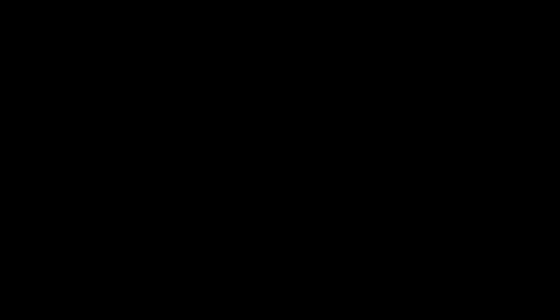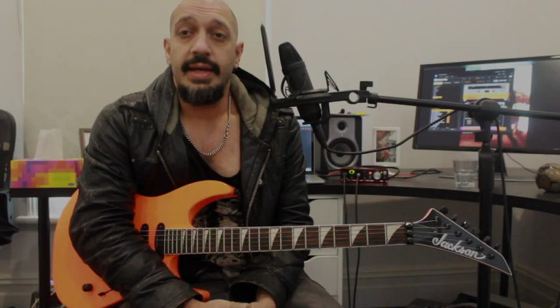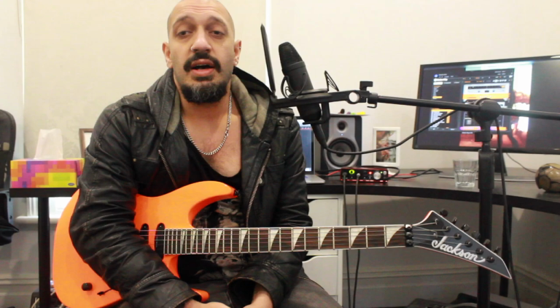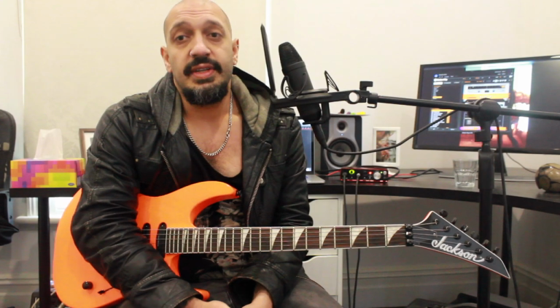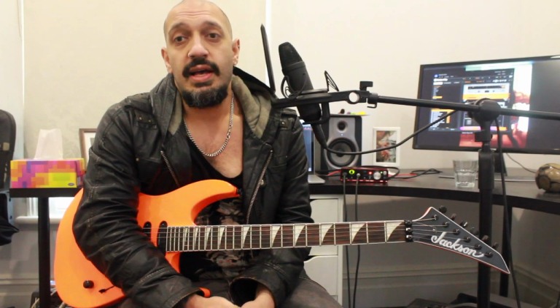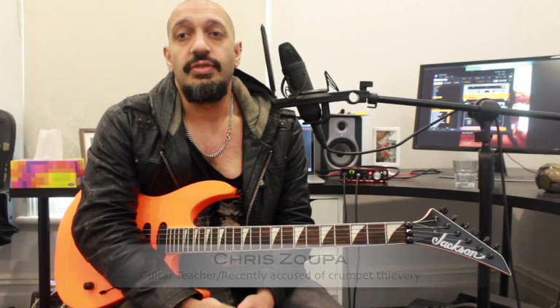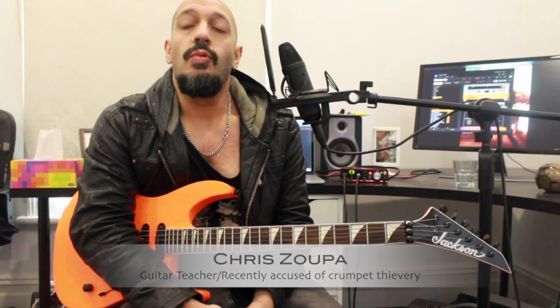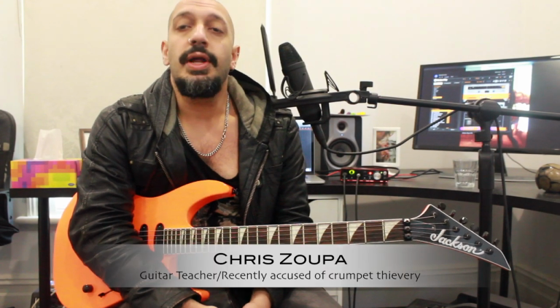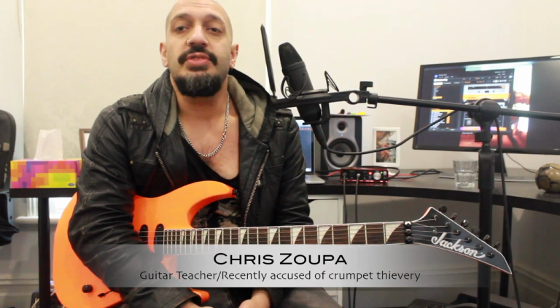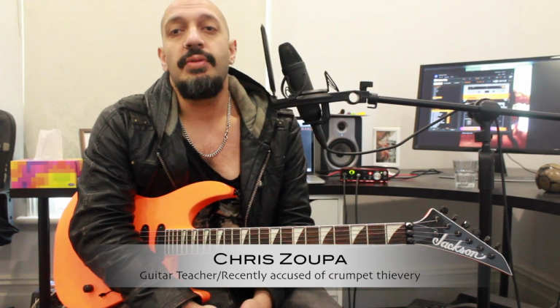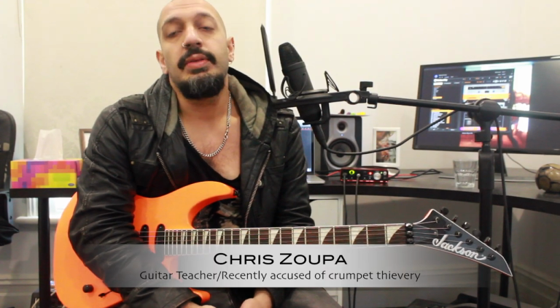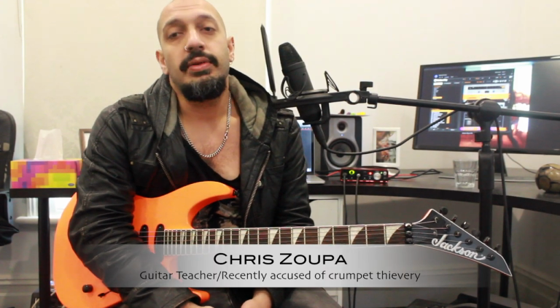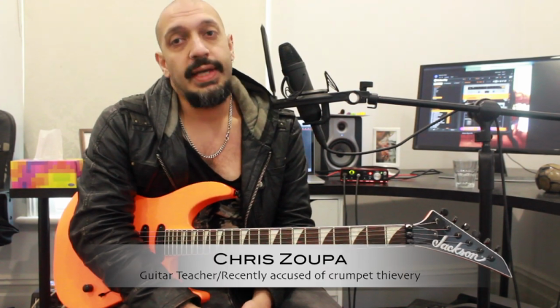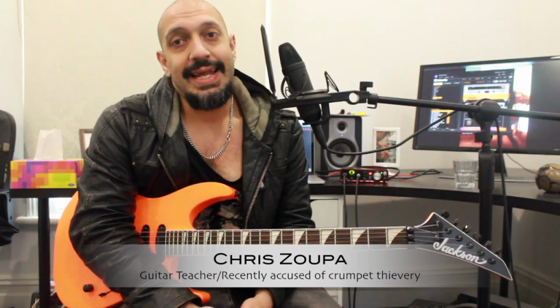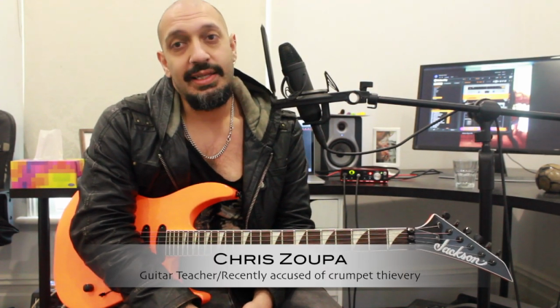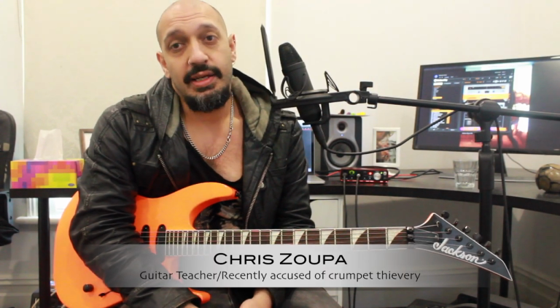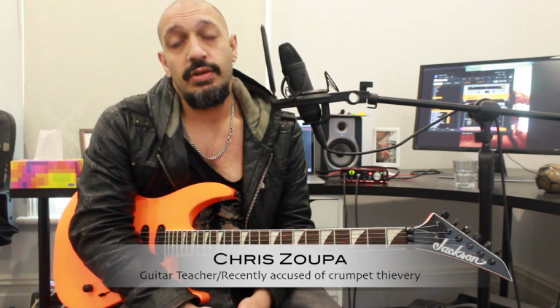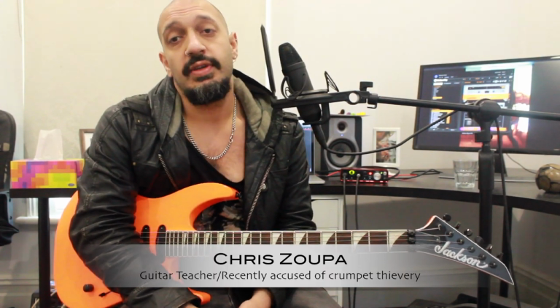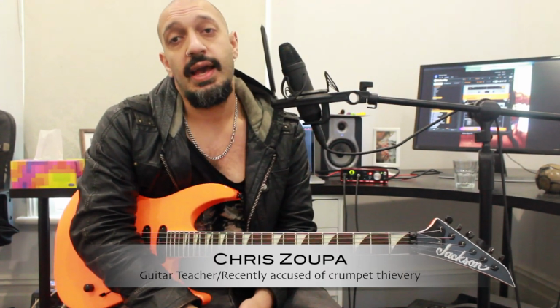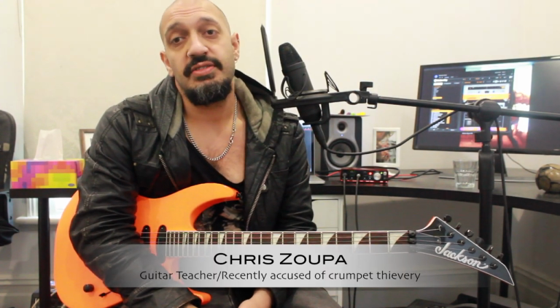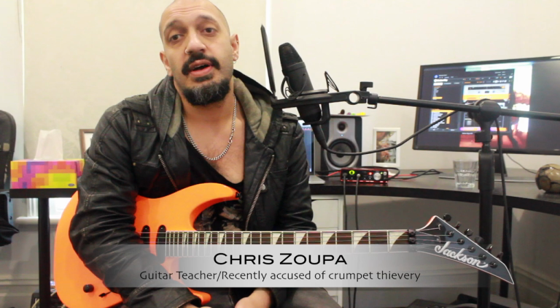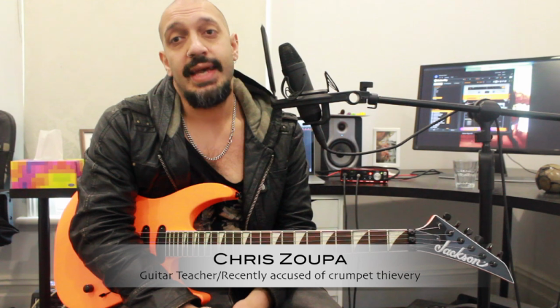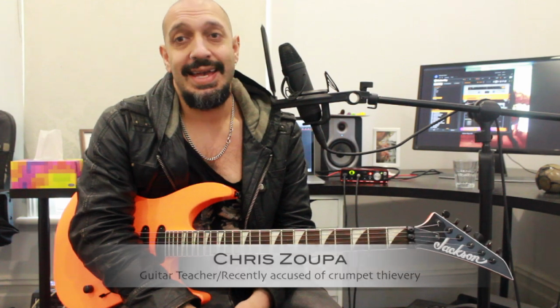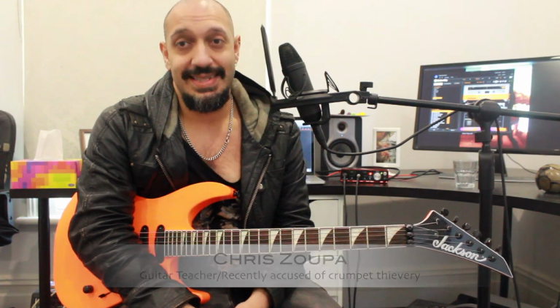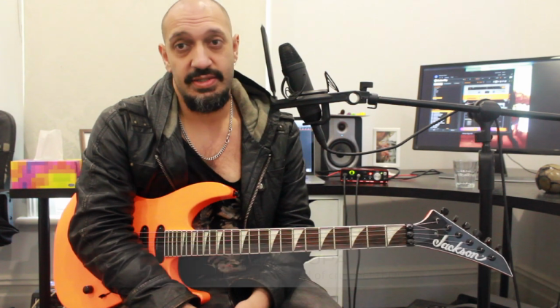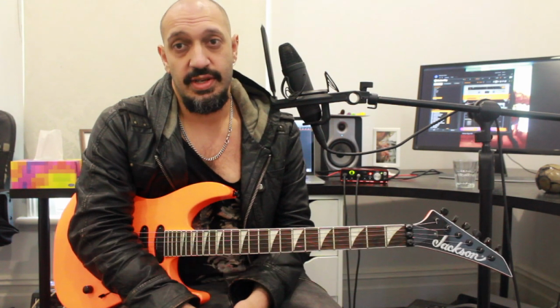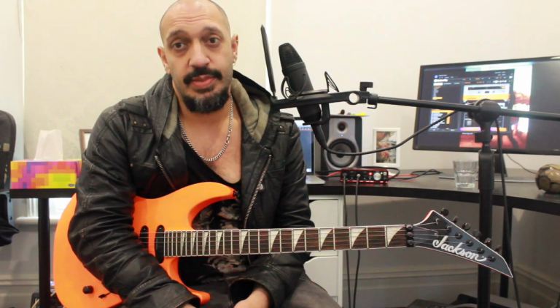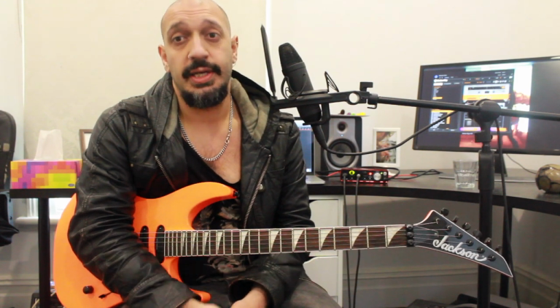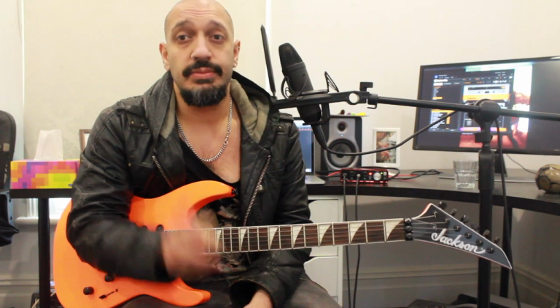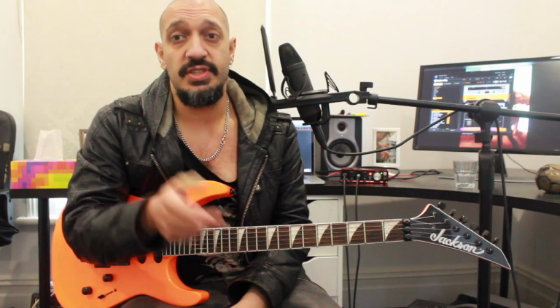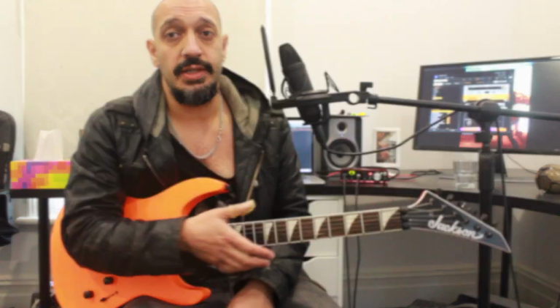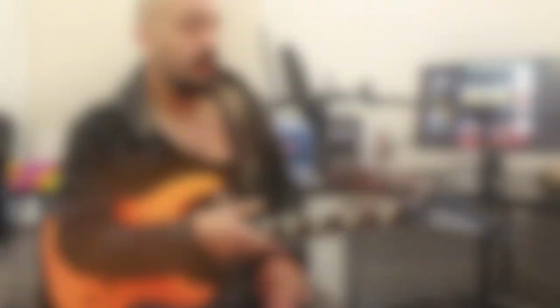Hey guys and gals, what's up? Today we're going to be looking at a lick using outside and inside picking. Let's take a look.